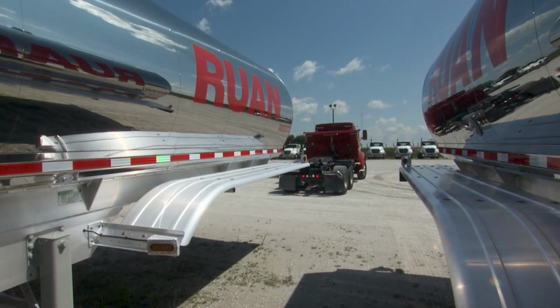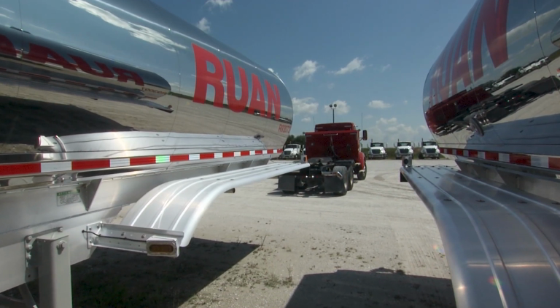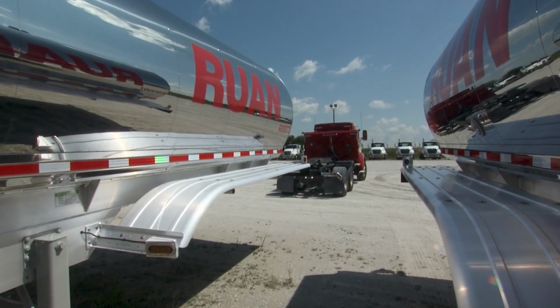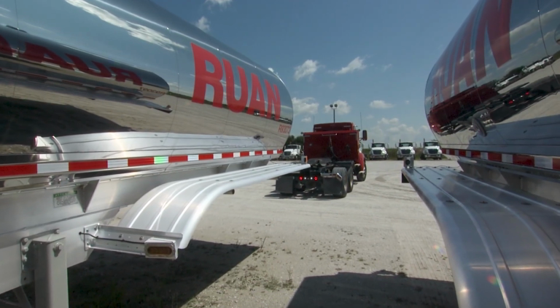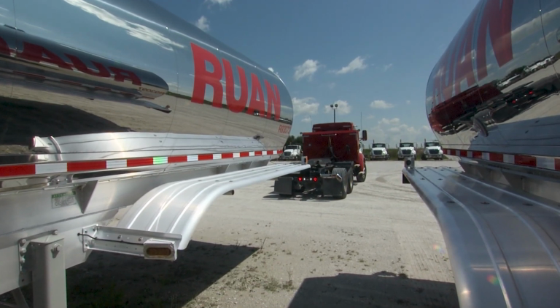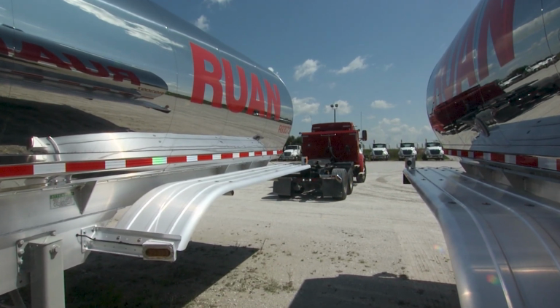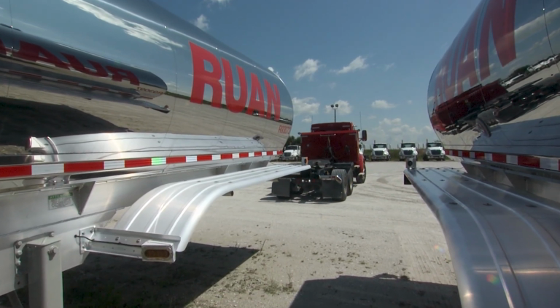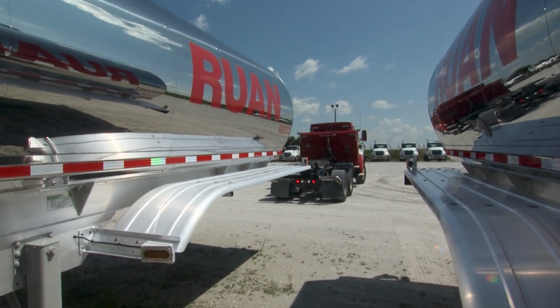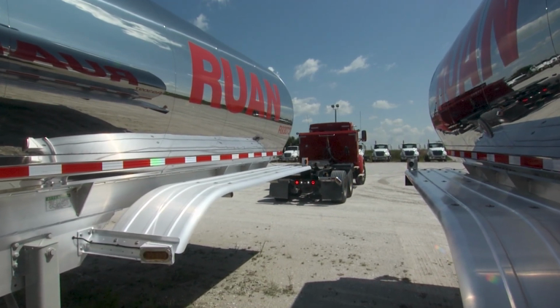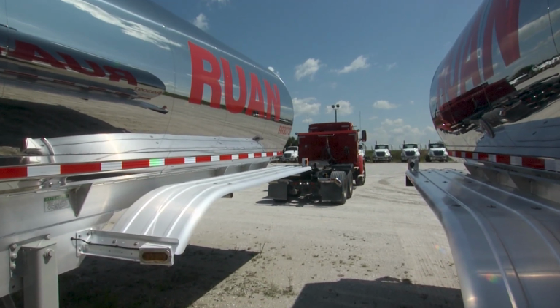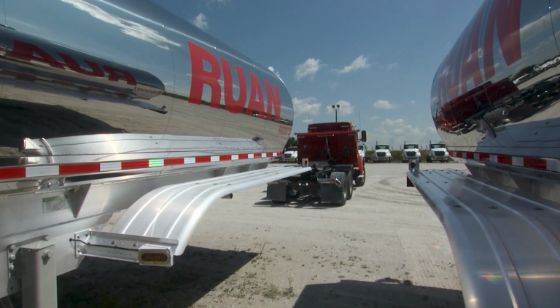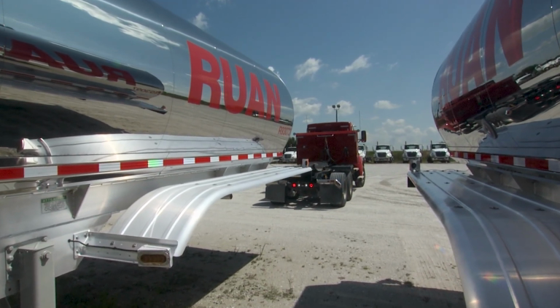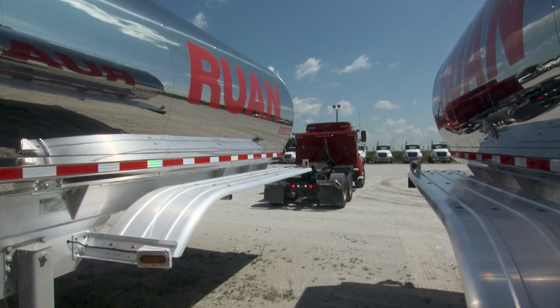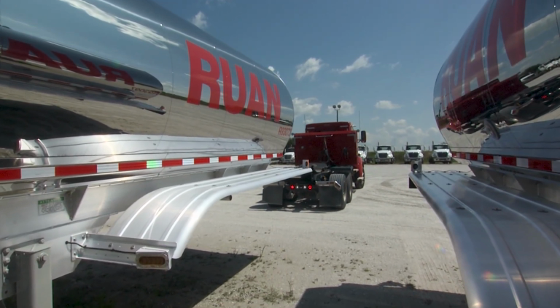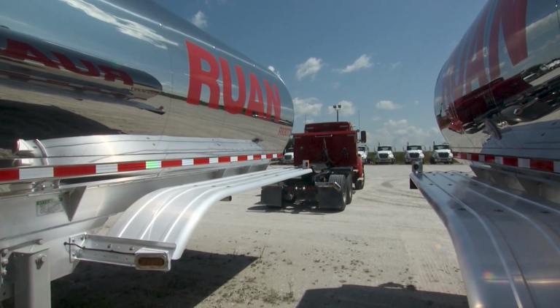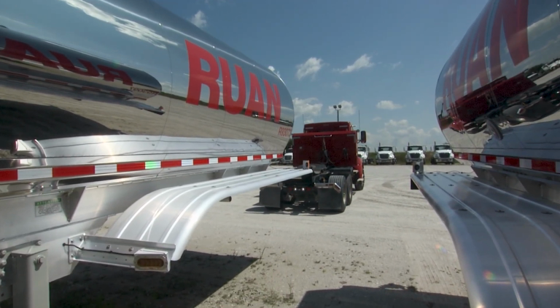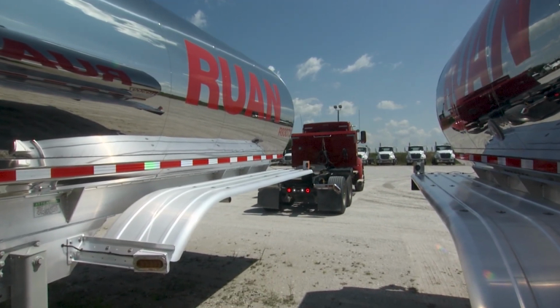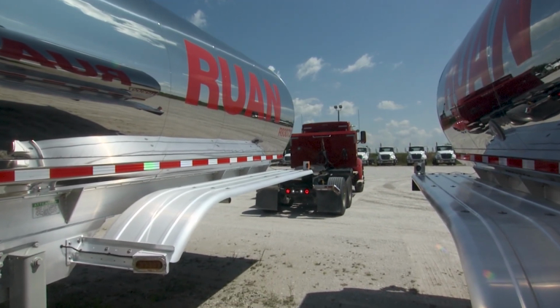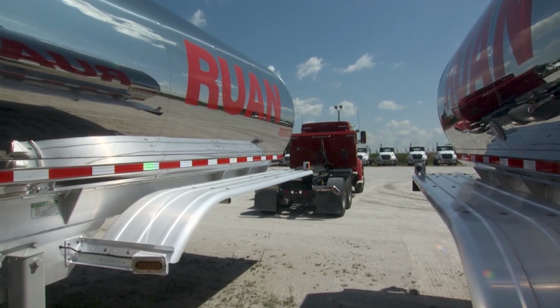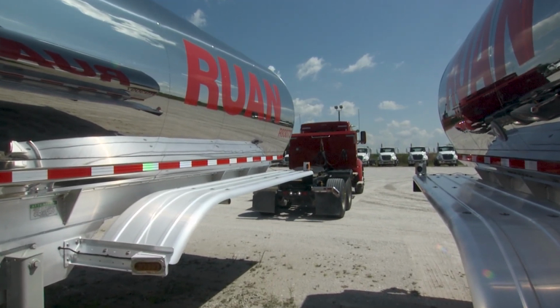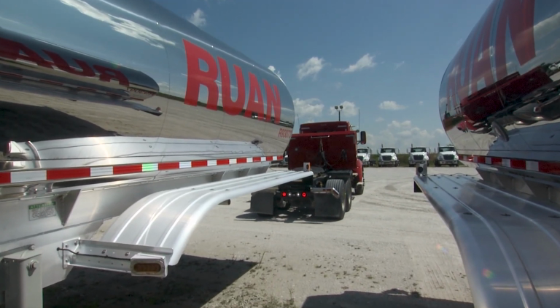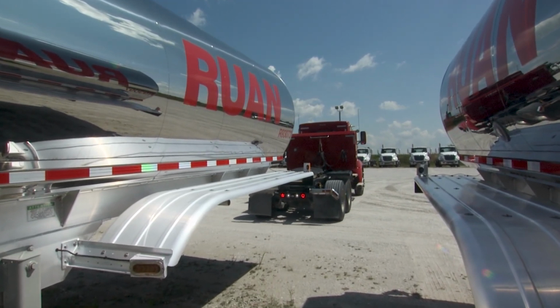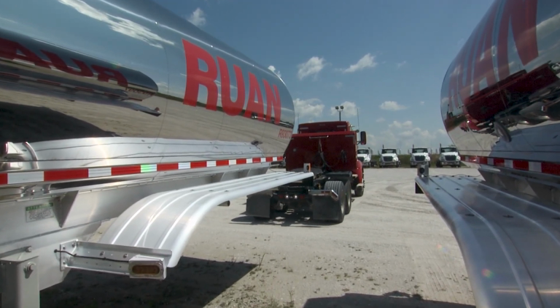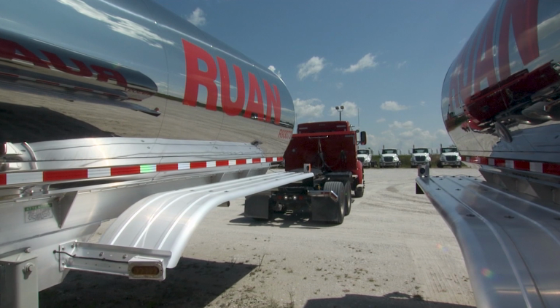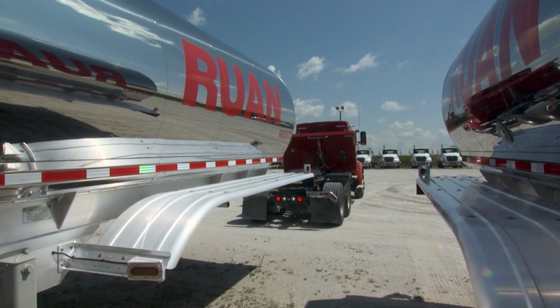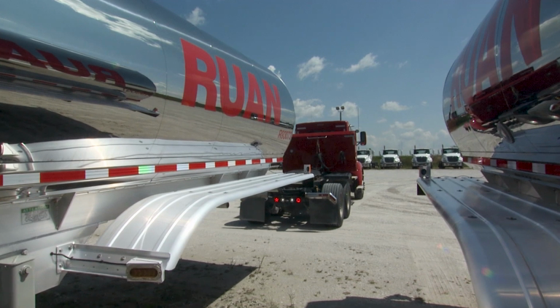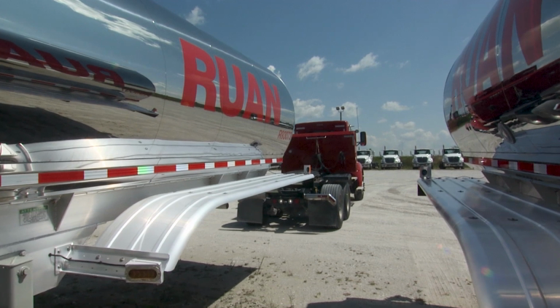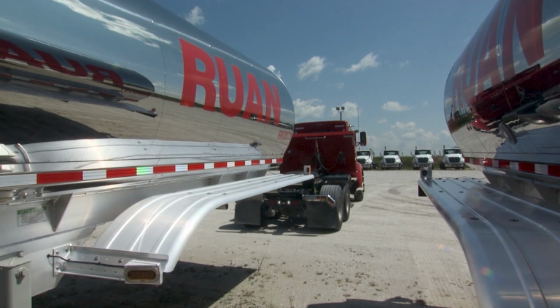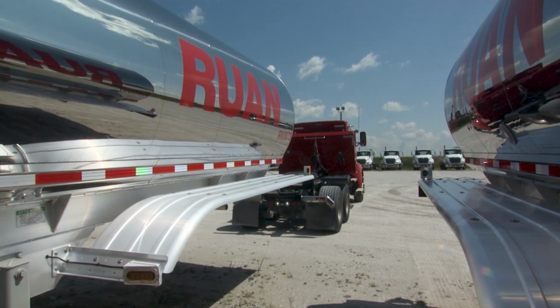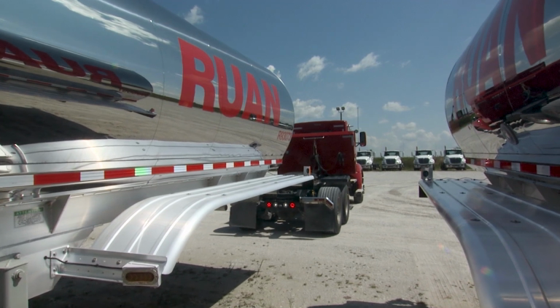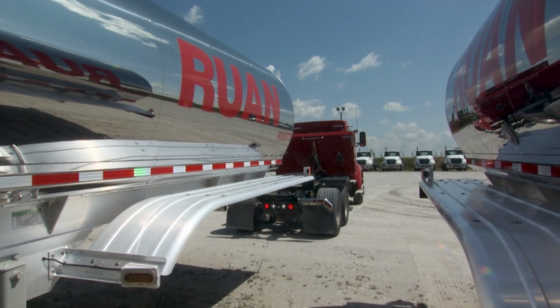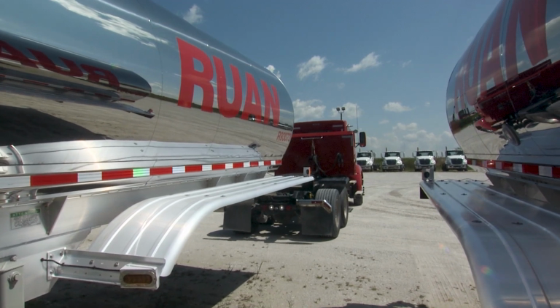Trucks run between 600 and 650 miles per day each, so they're staying very busy.